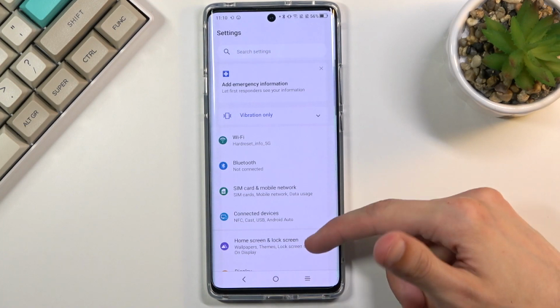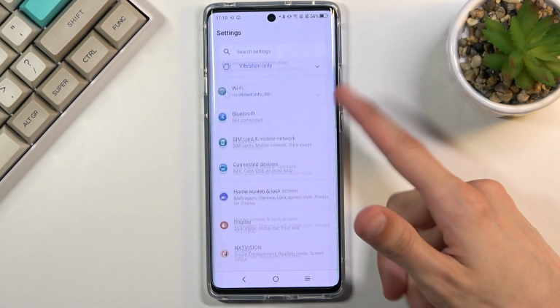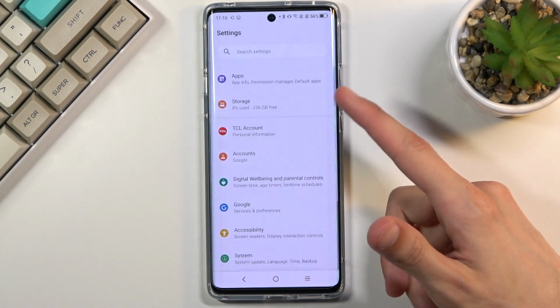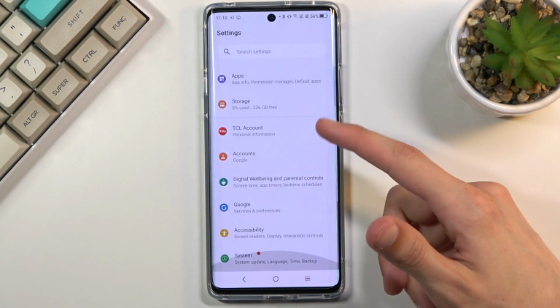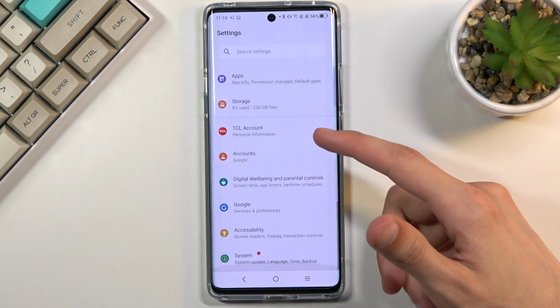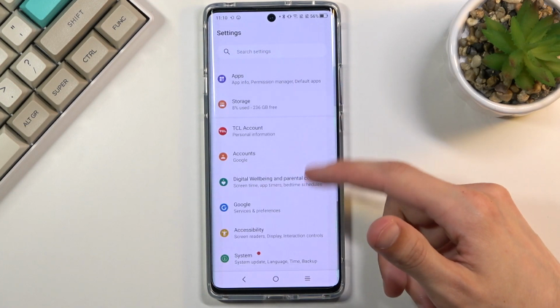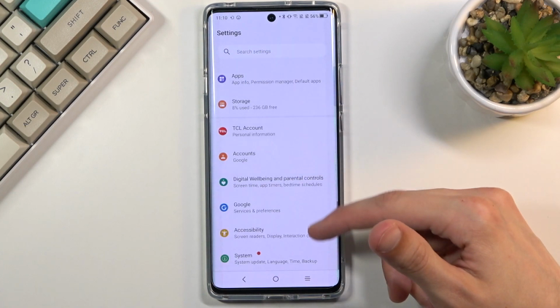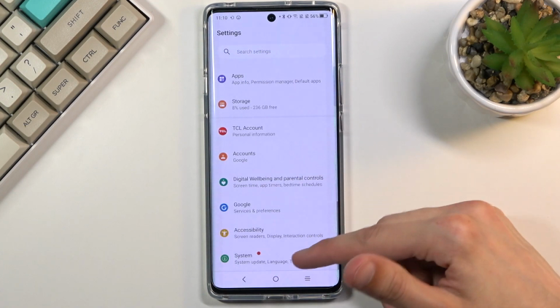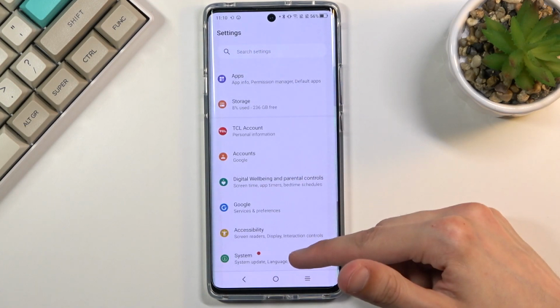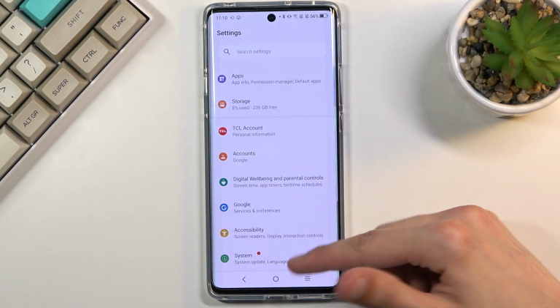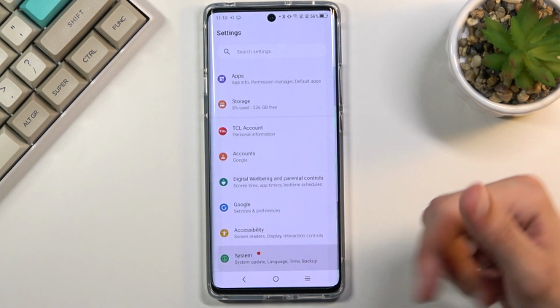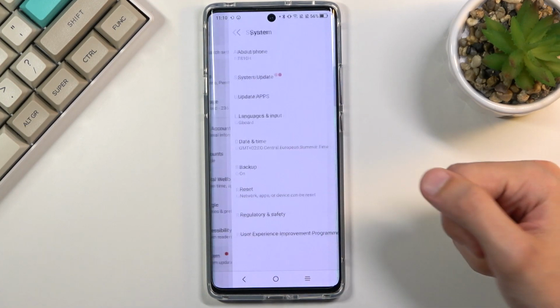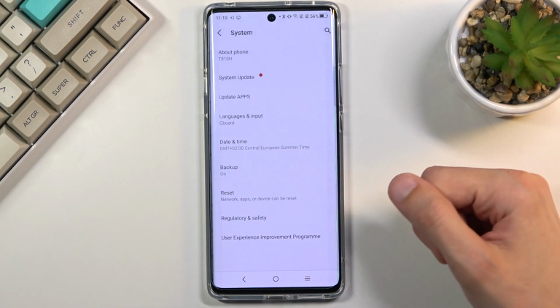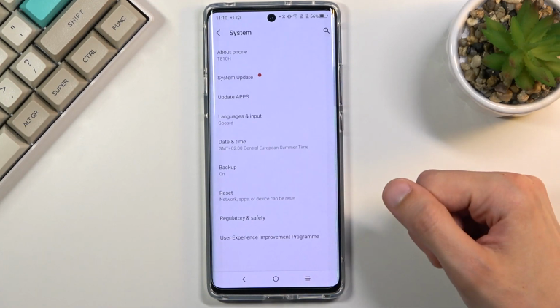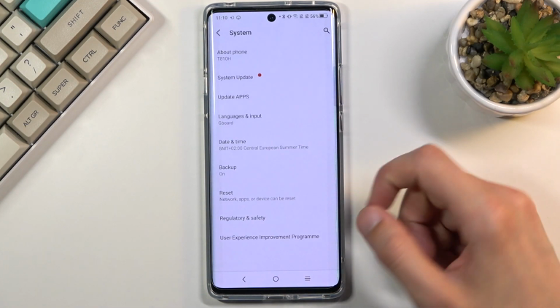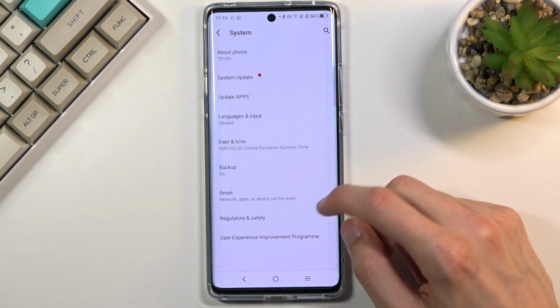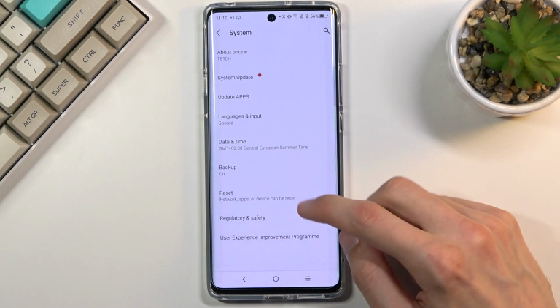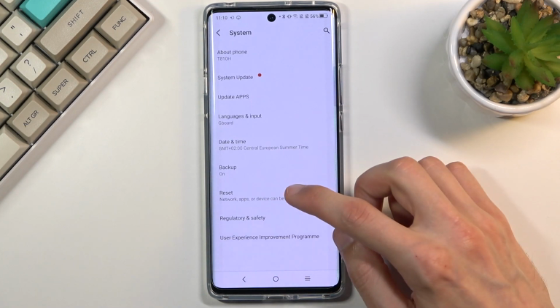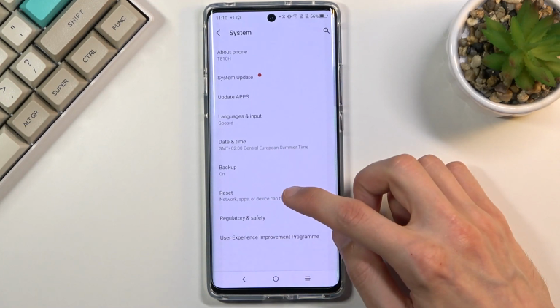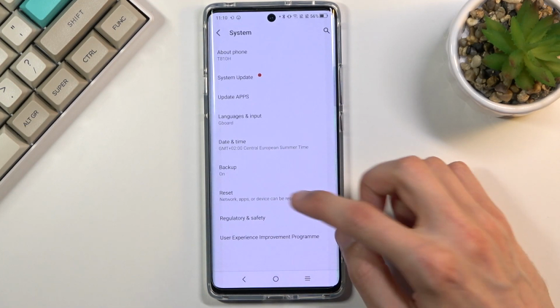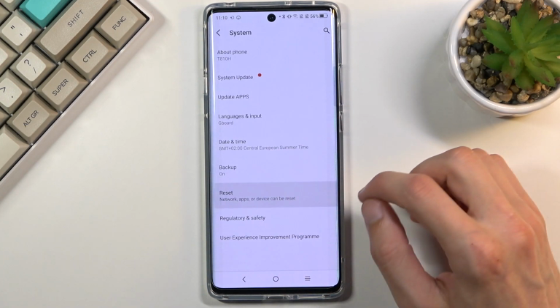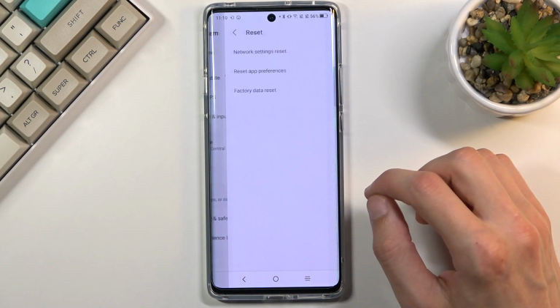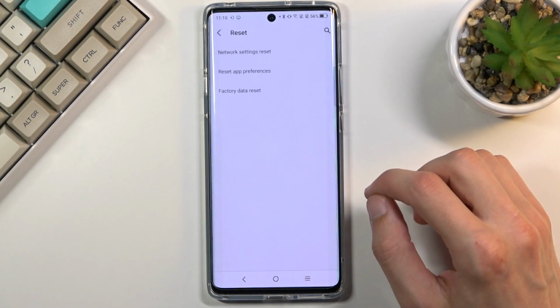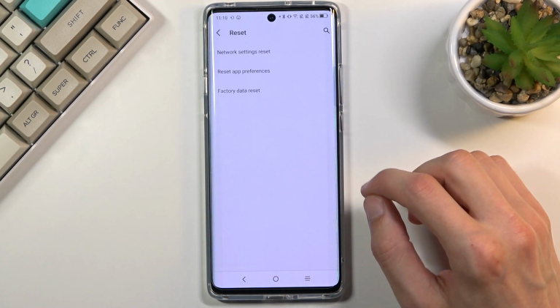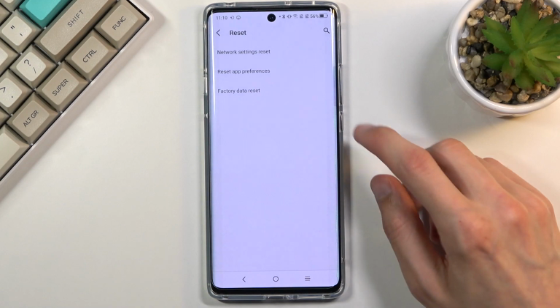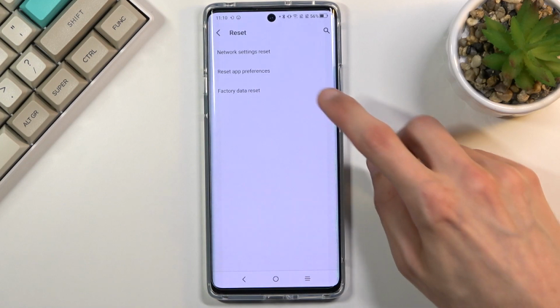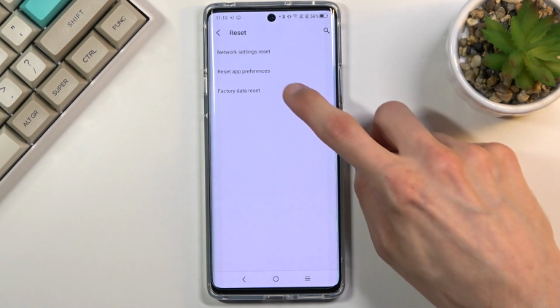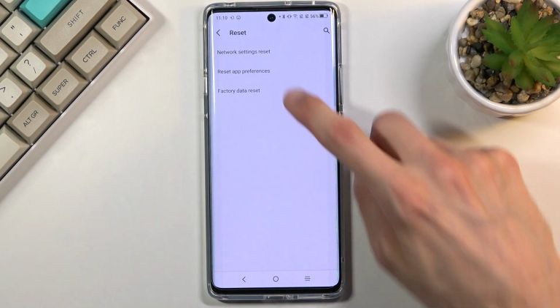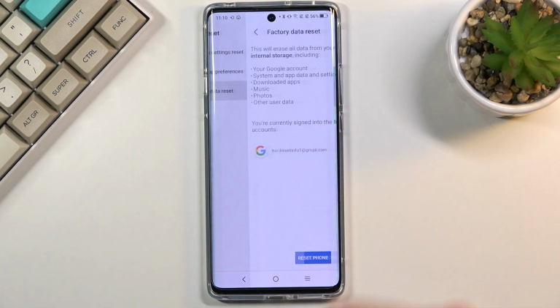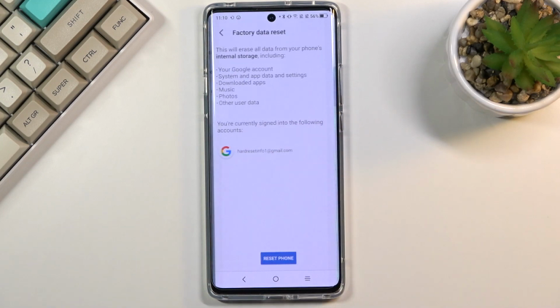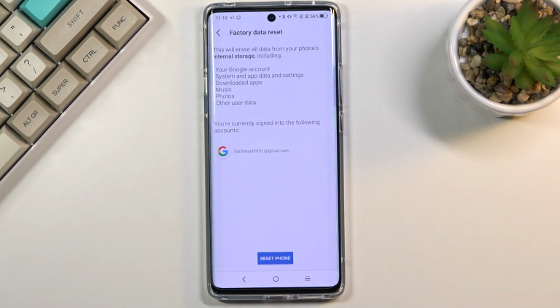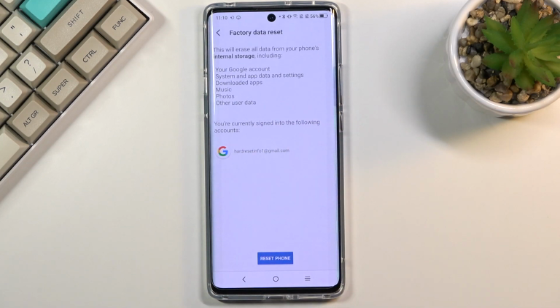From here, scroll down to System, then Reset, and then choose Factory Data Reset.